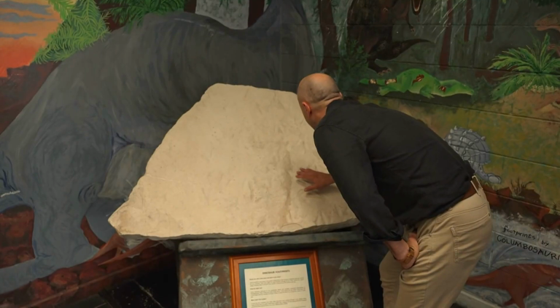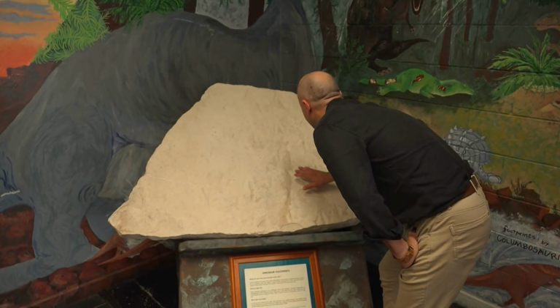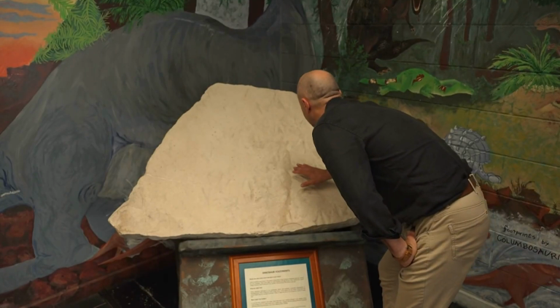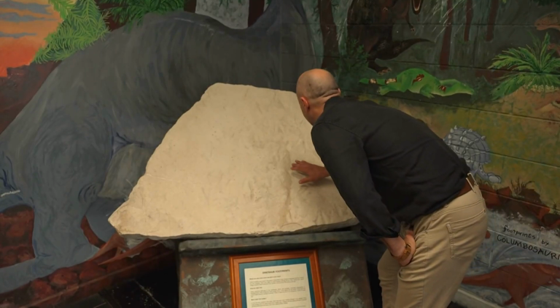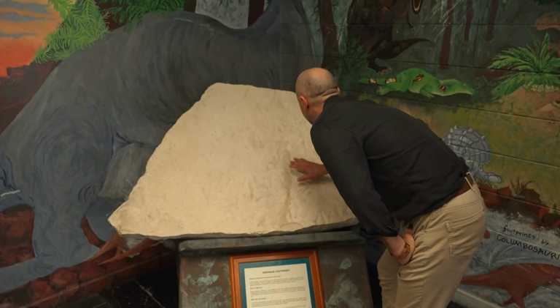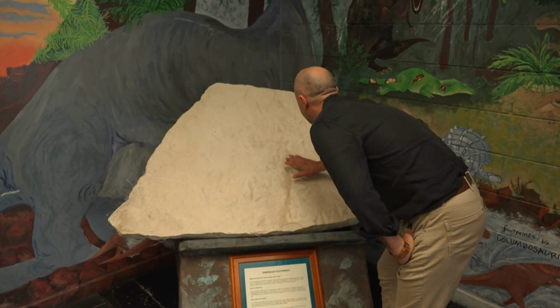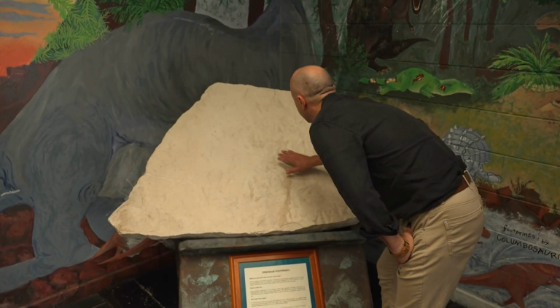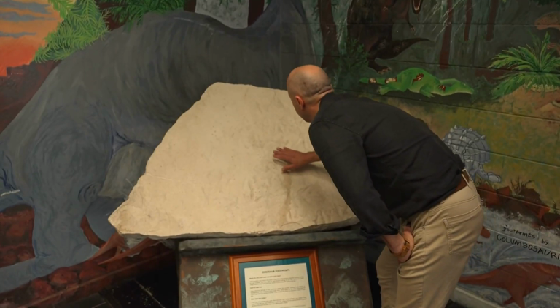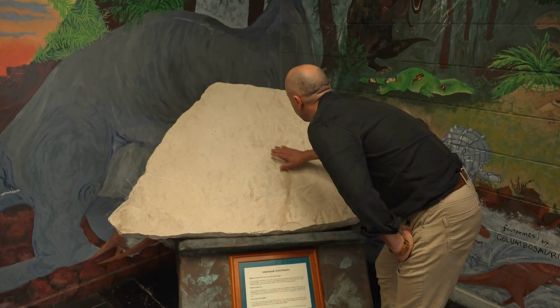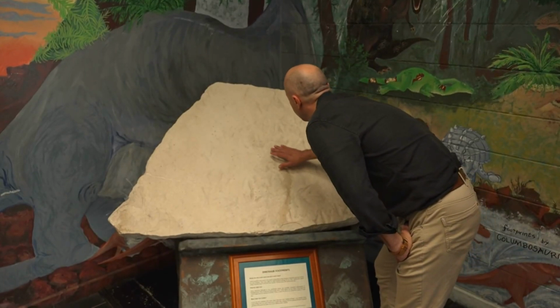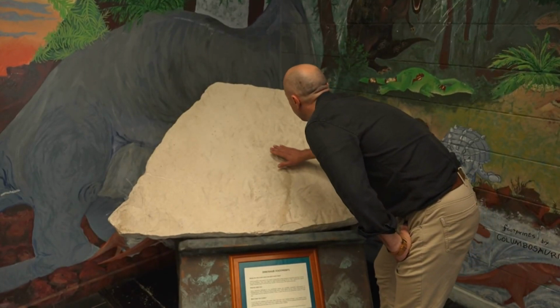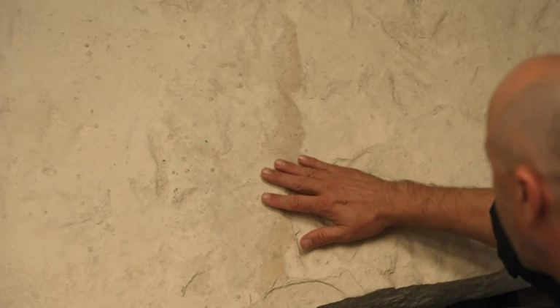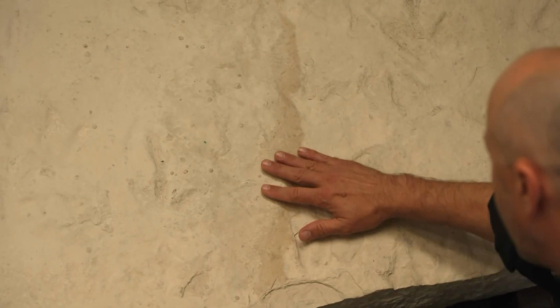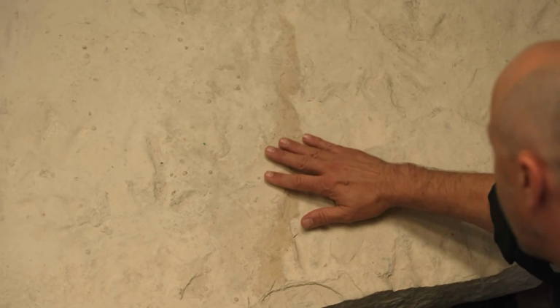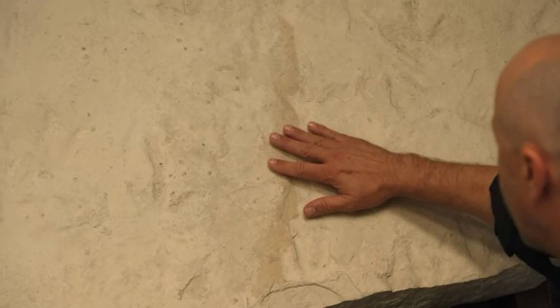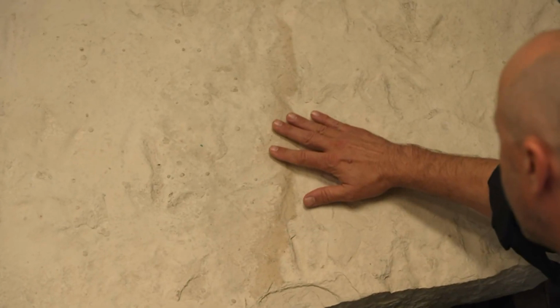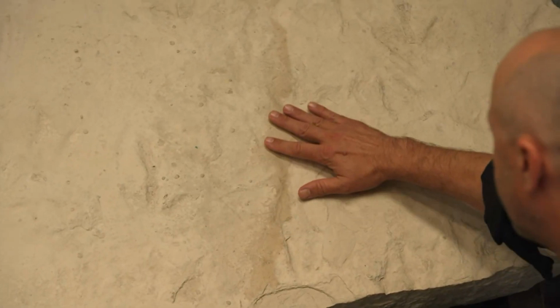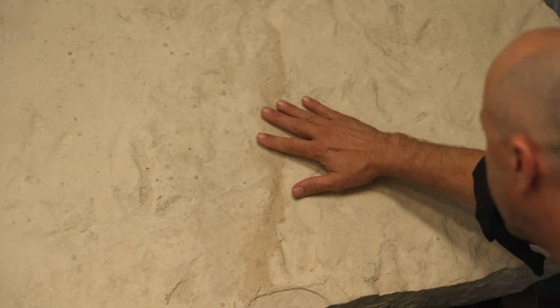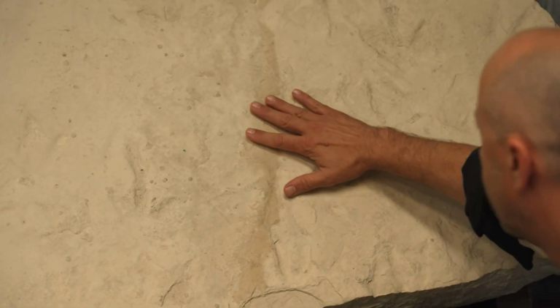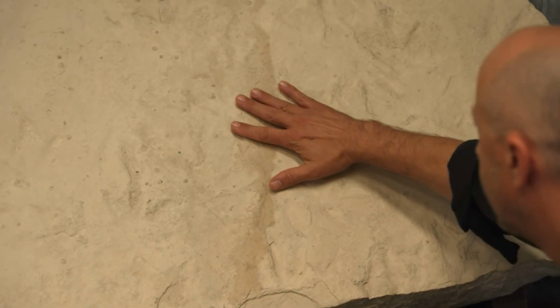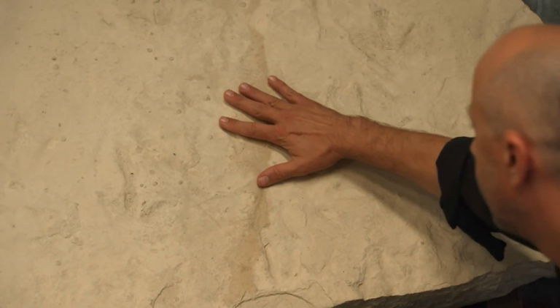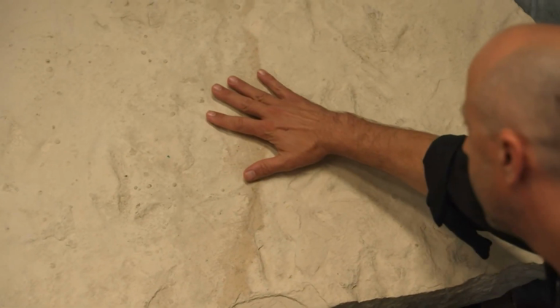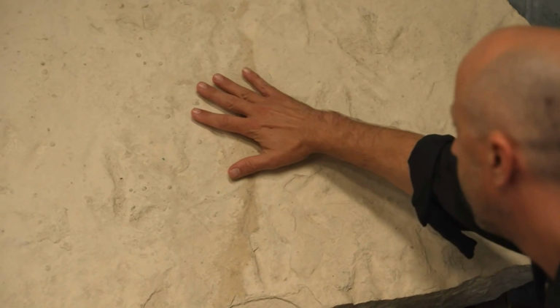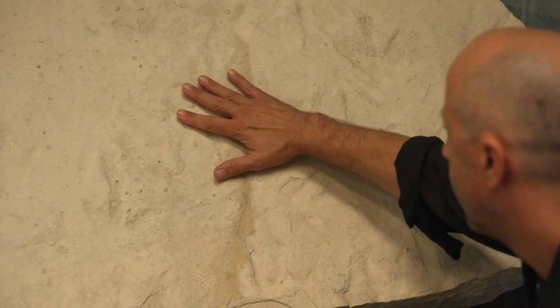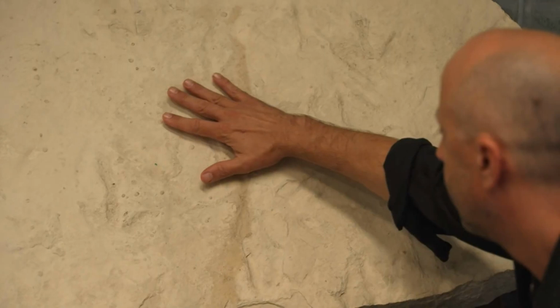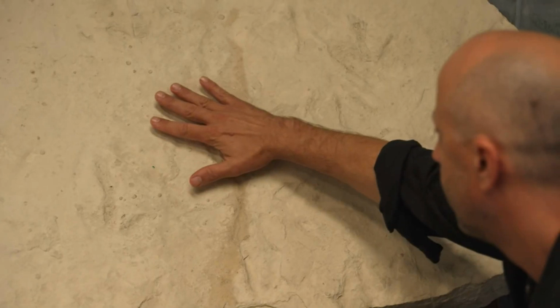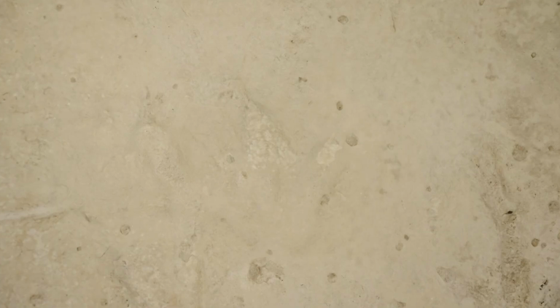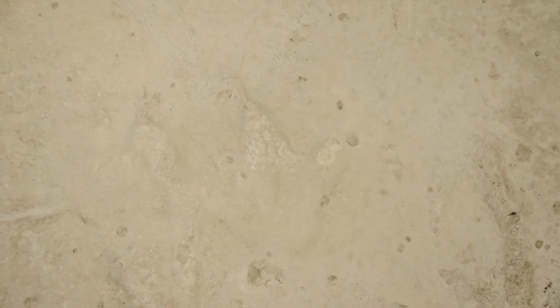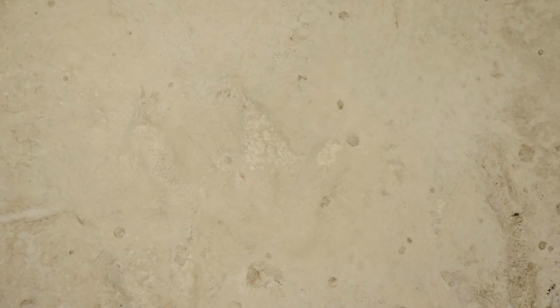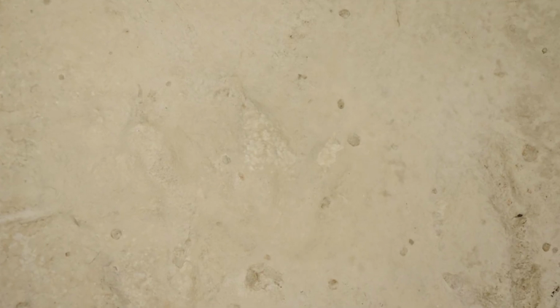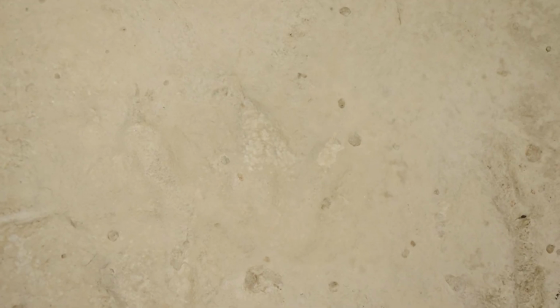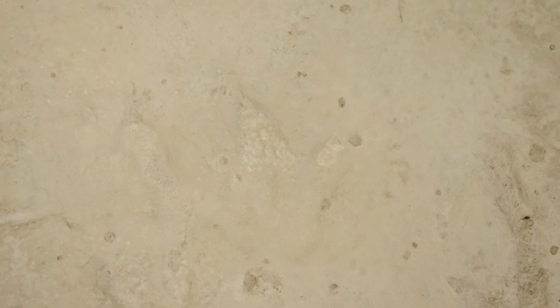But that's not what makes this old rock interesting. If you look closely, there are dinosaur footprints on it. A lot of them.